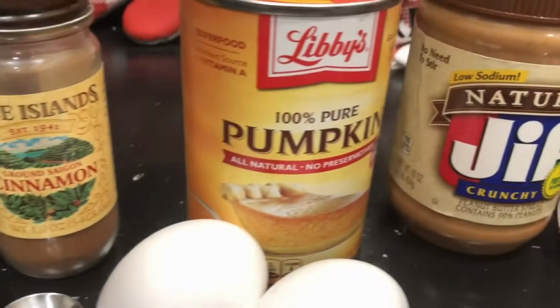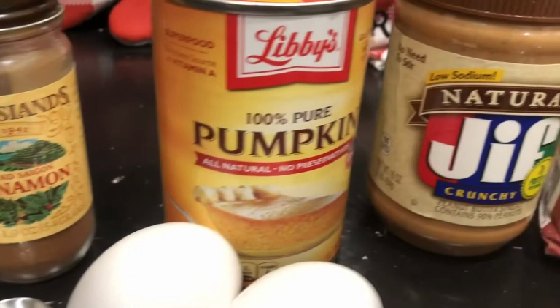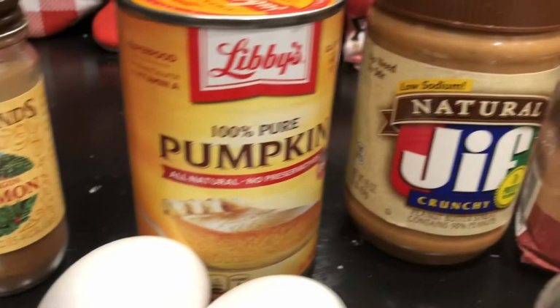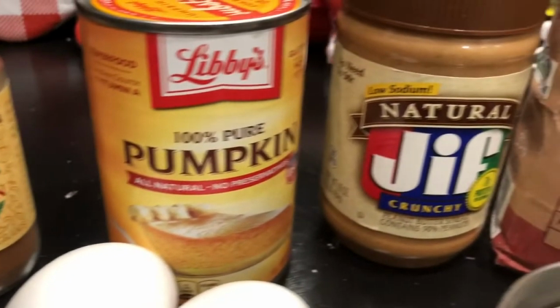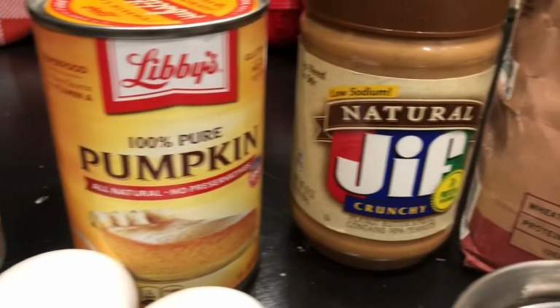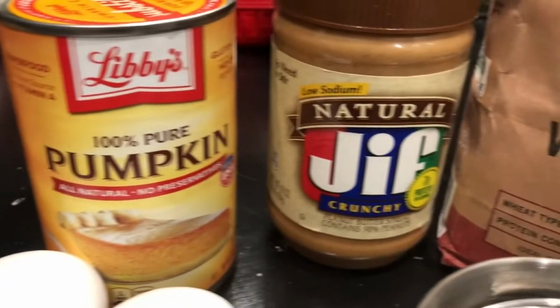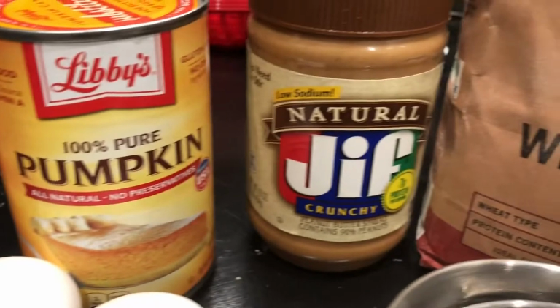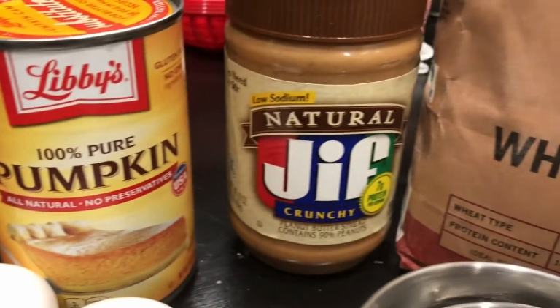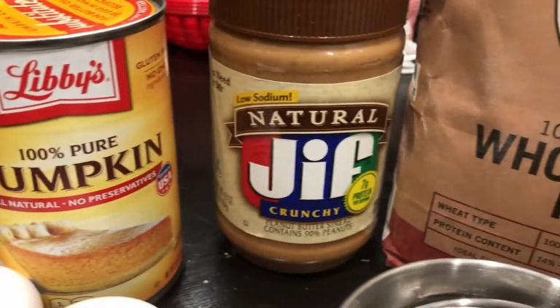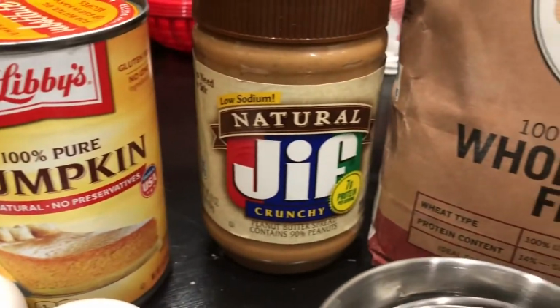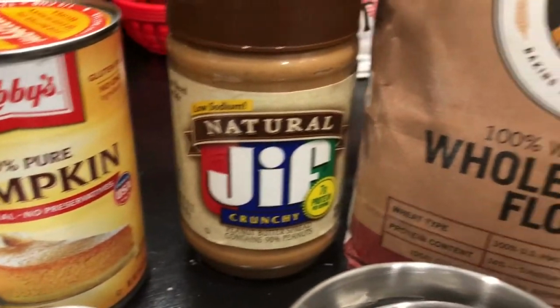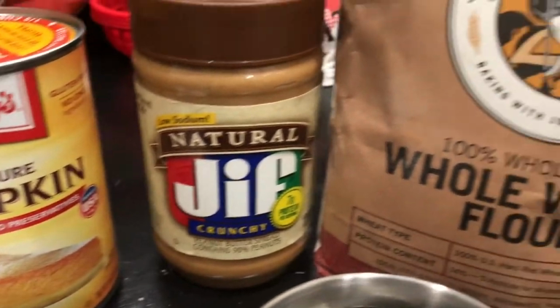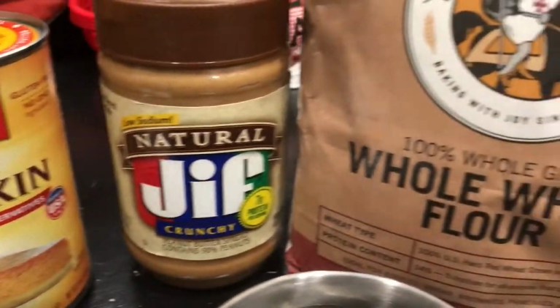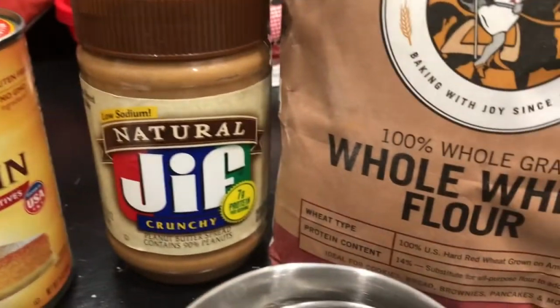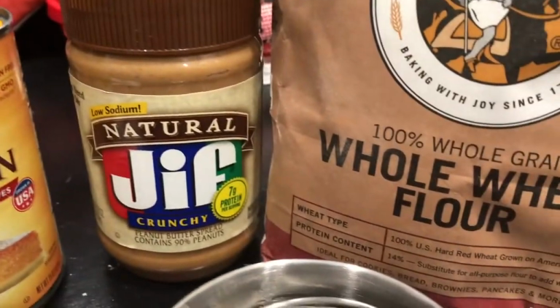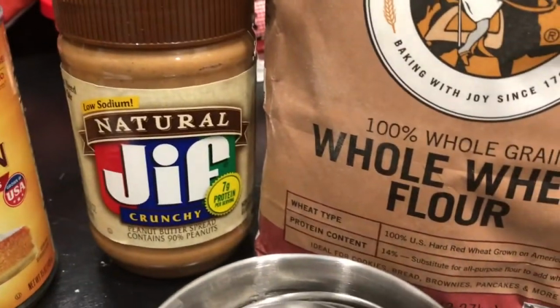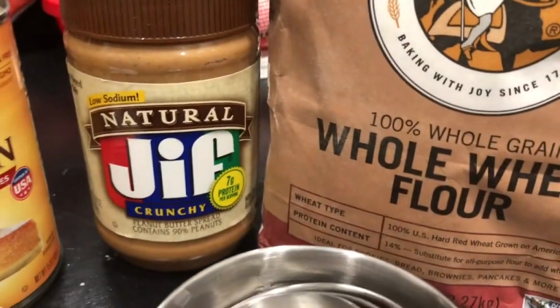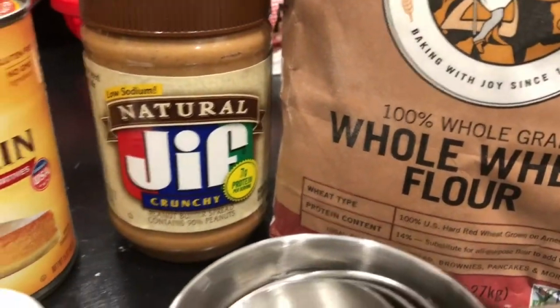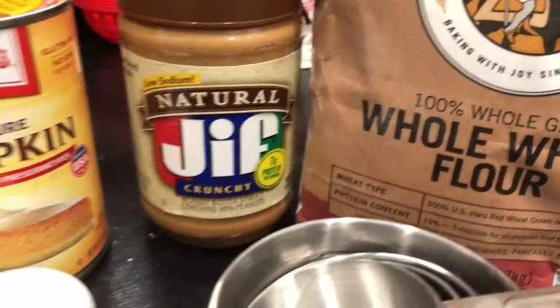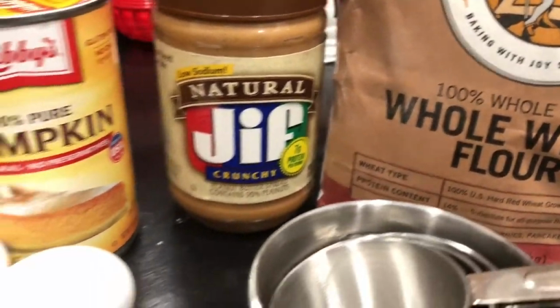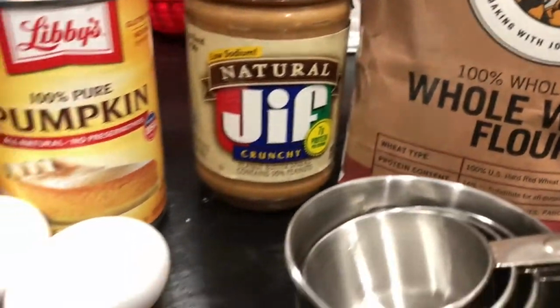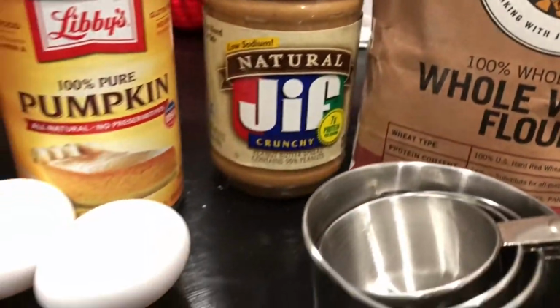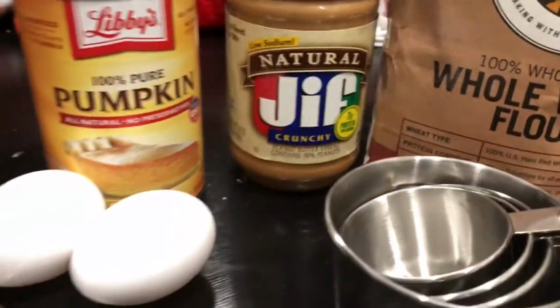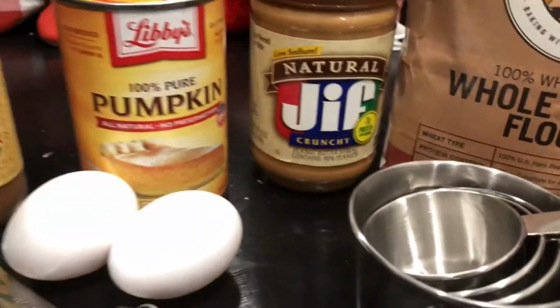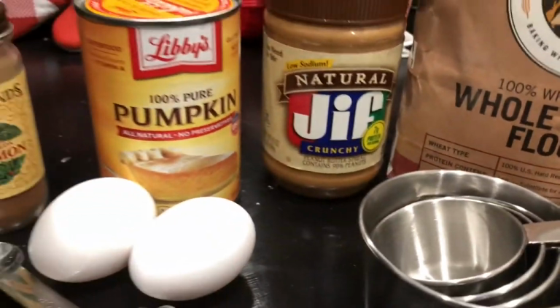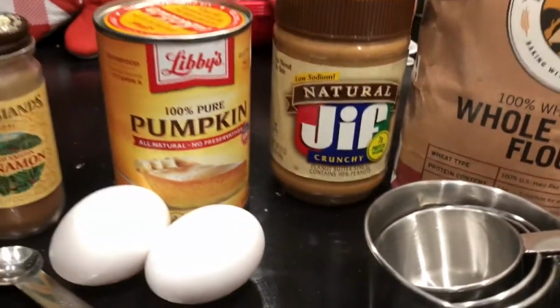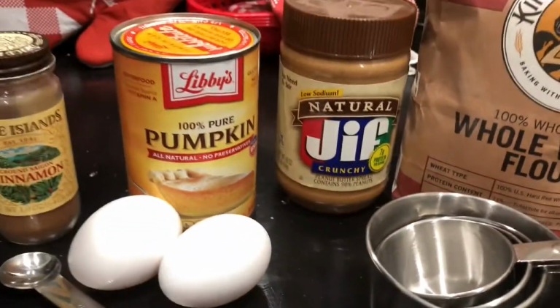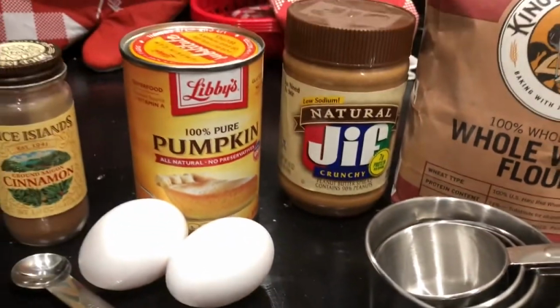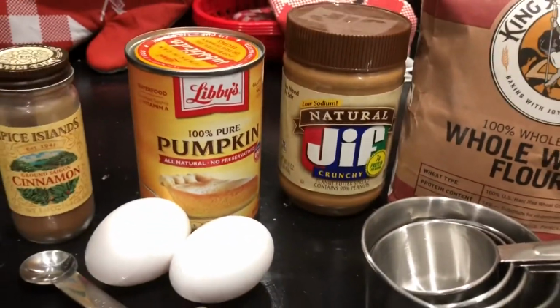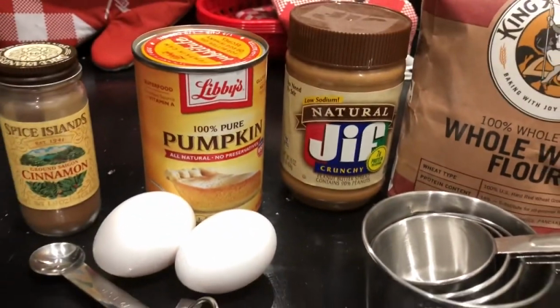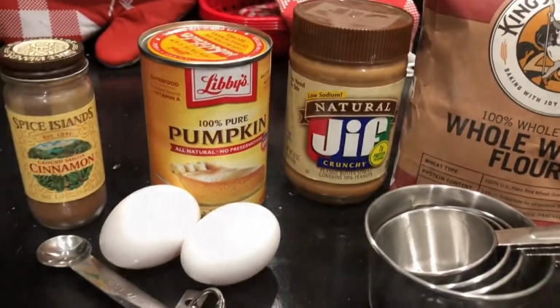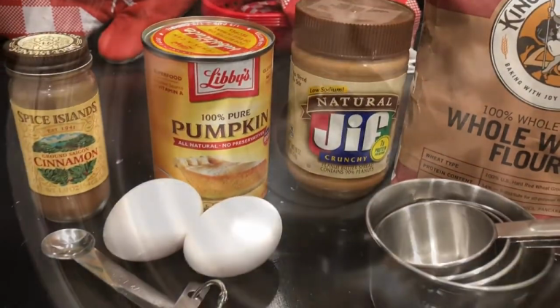We needed some cinnamon, some pure pumpkin, natural peanut butter, whole wheat flour, and two eggs.